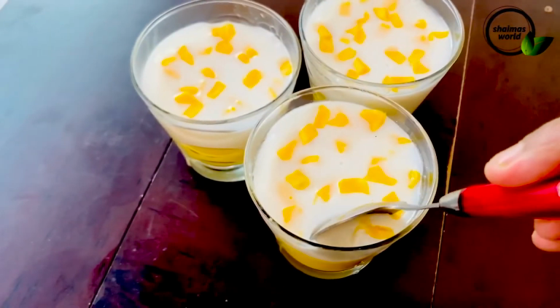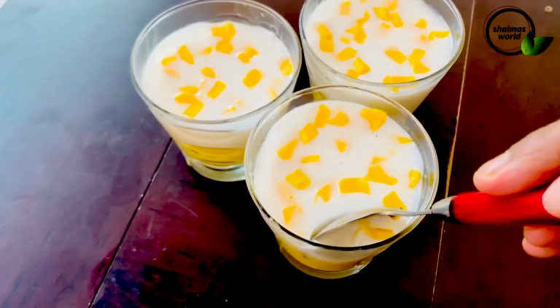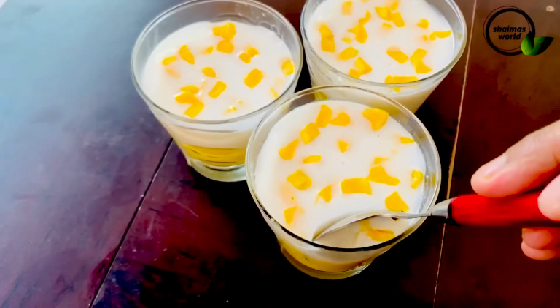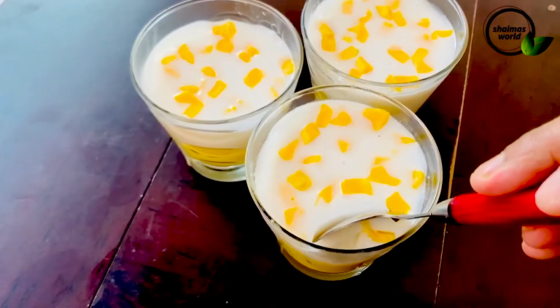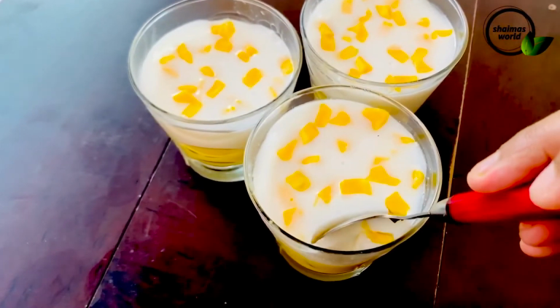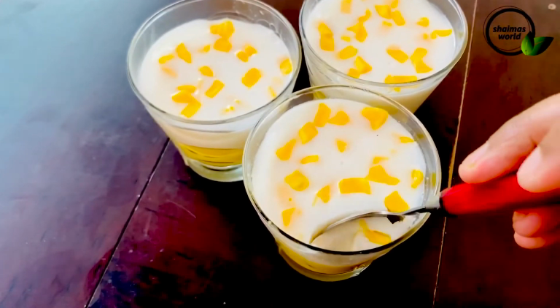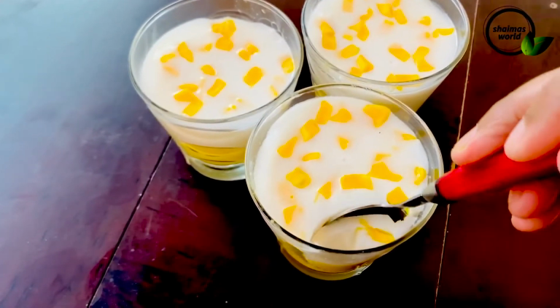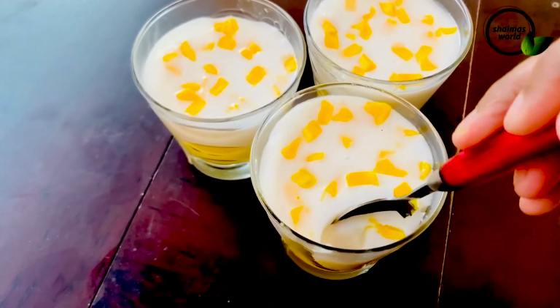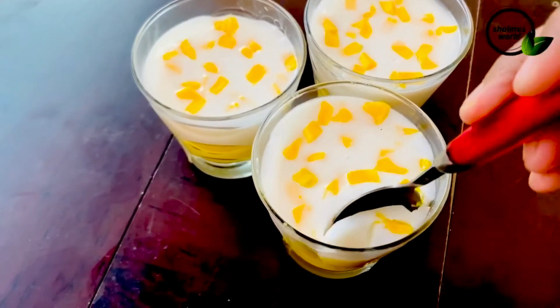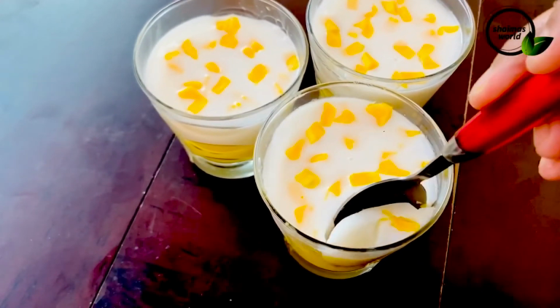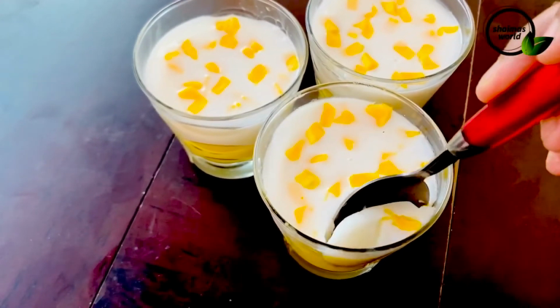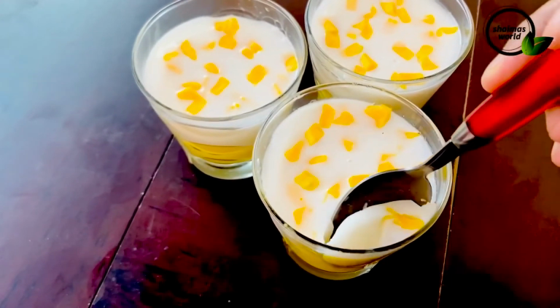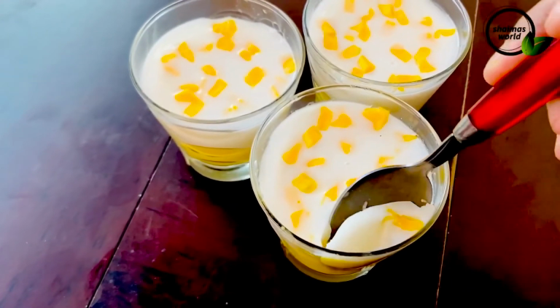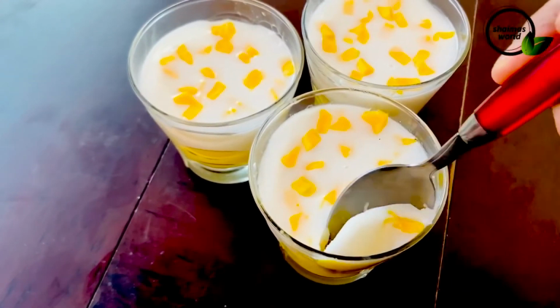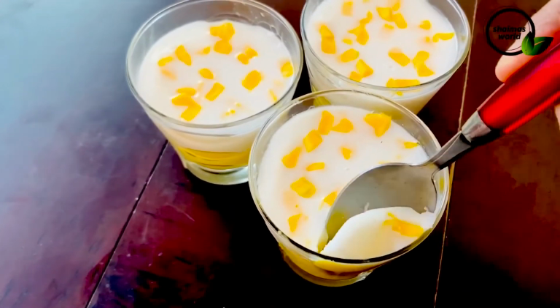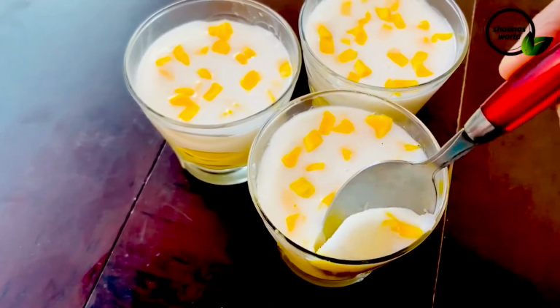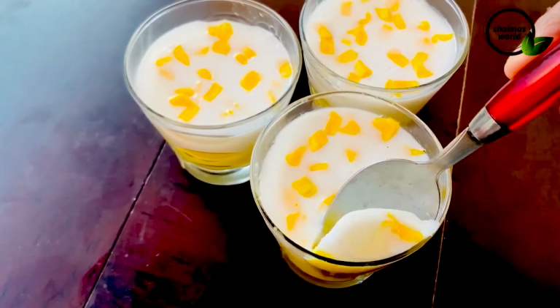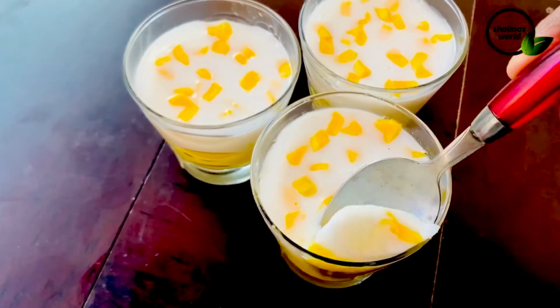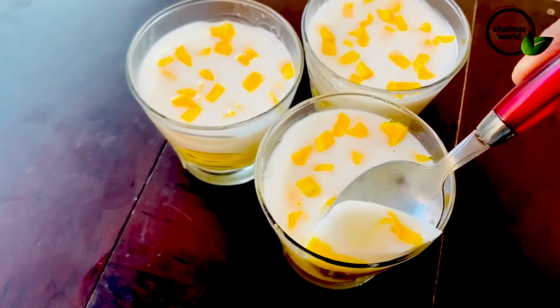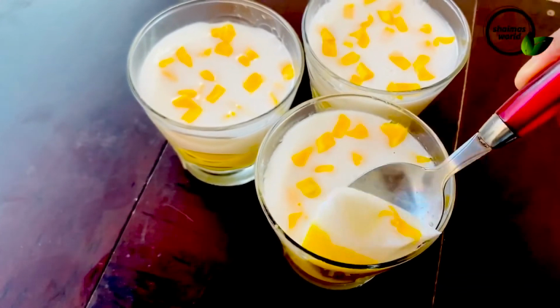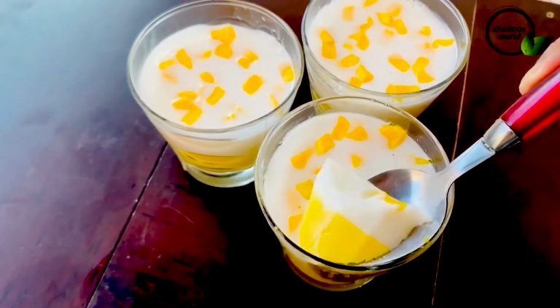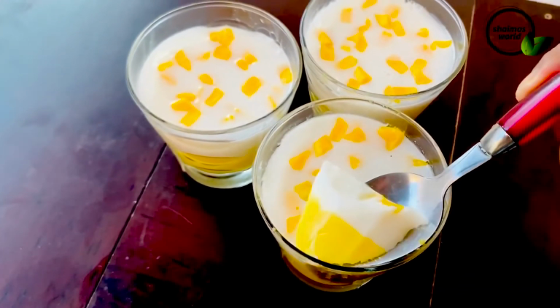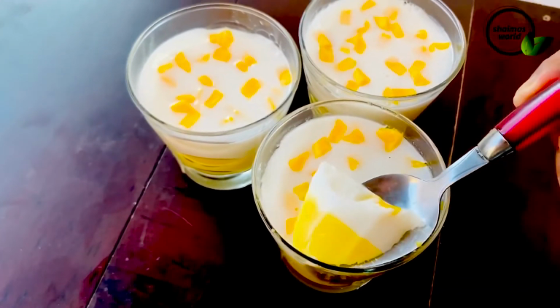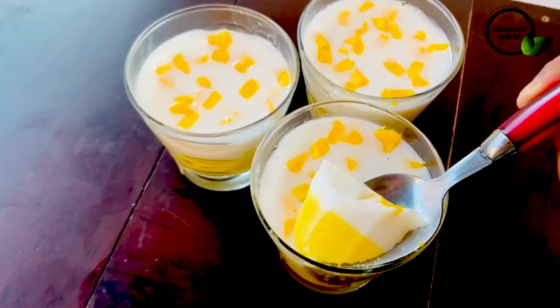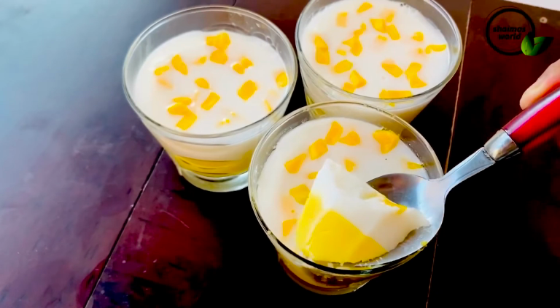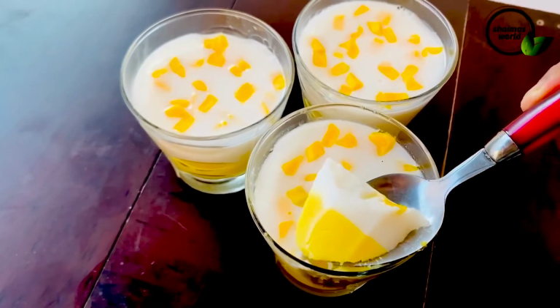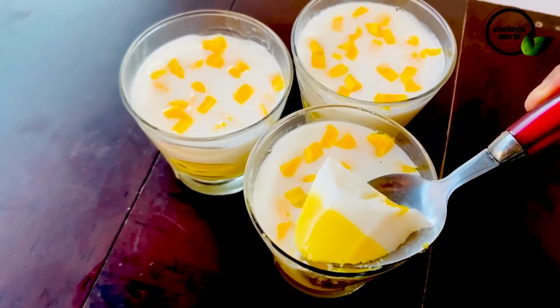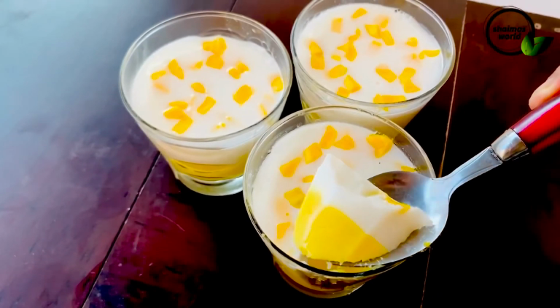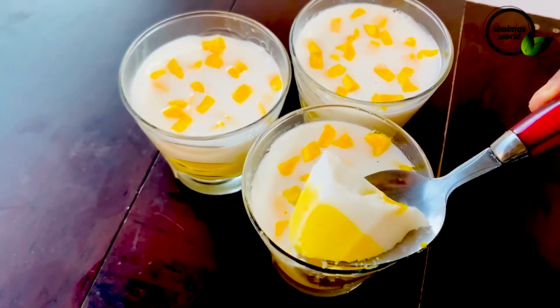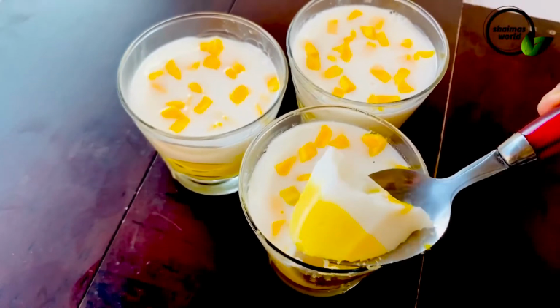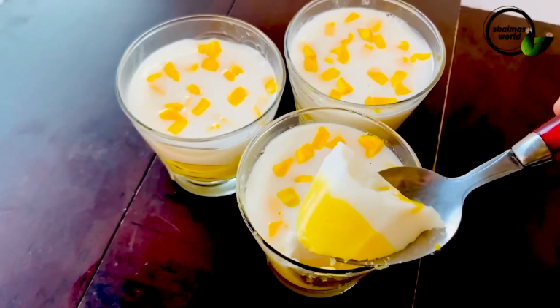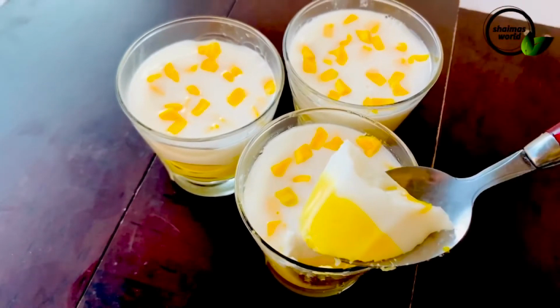Today I have a pudding recipe. It's a reddy polly pudding.